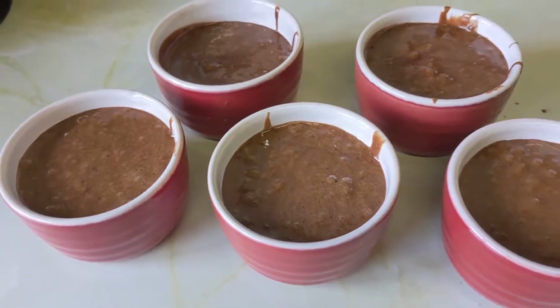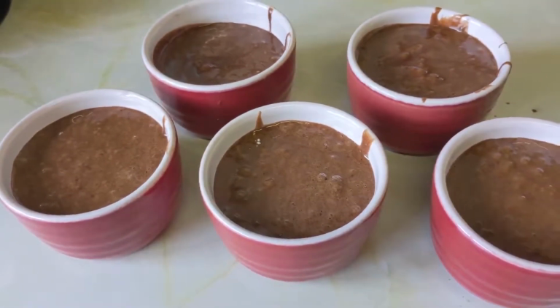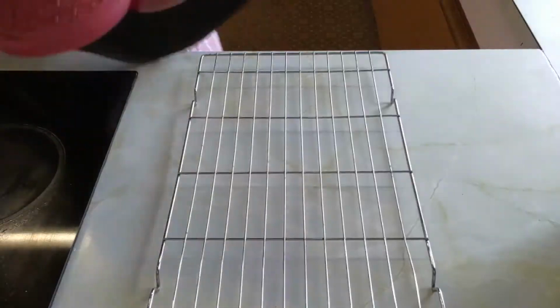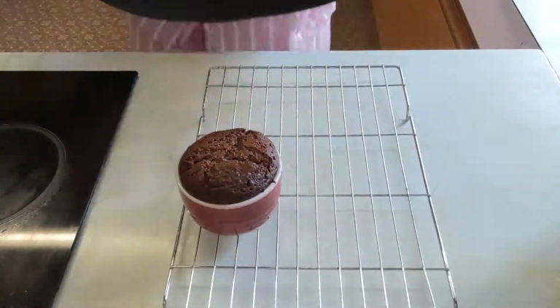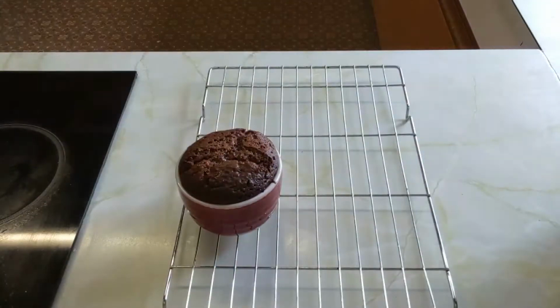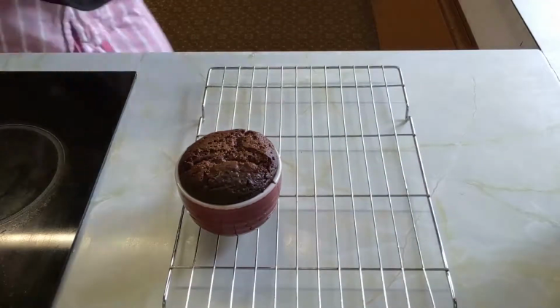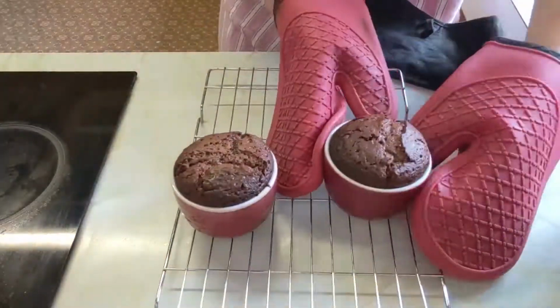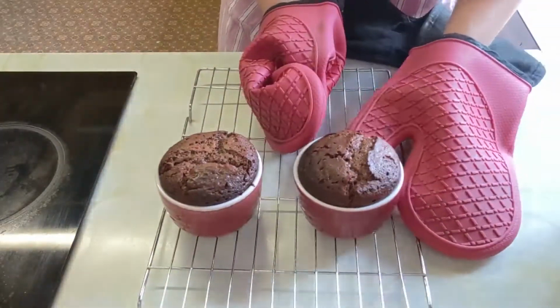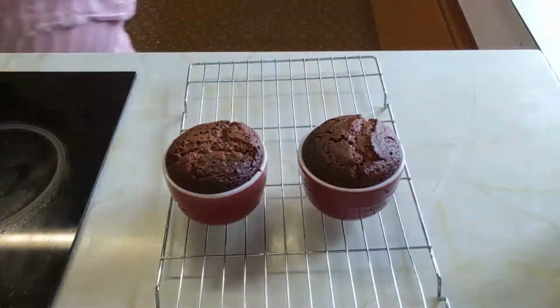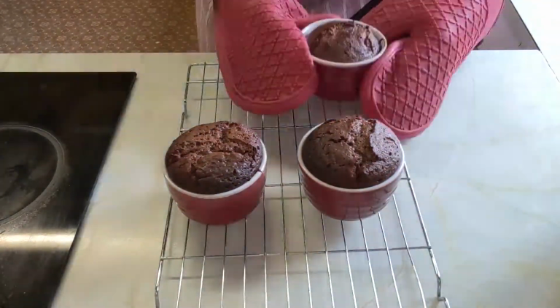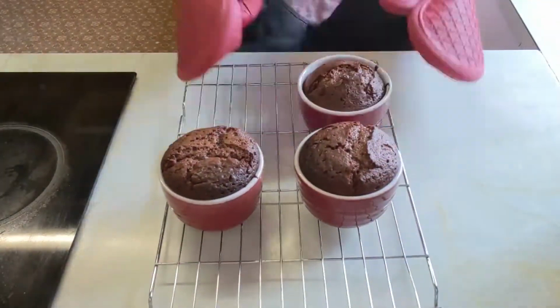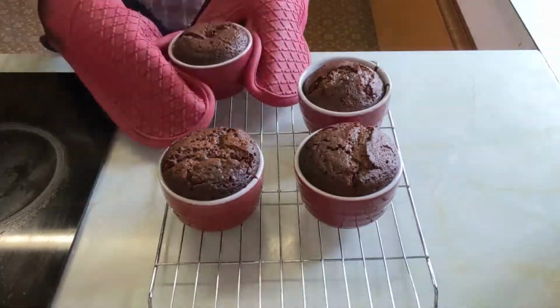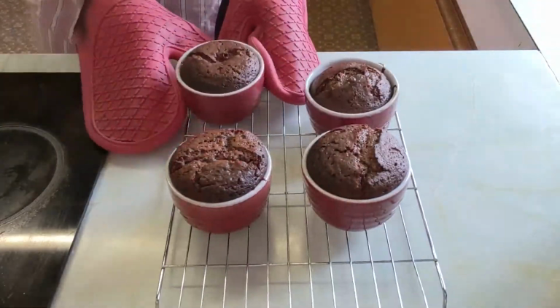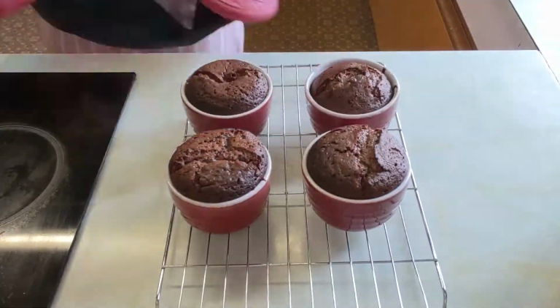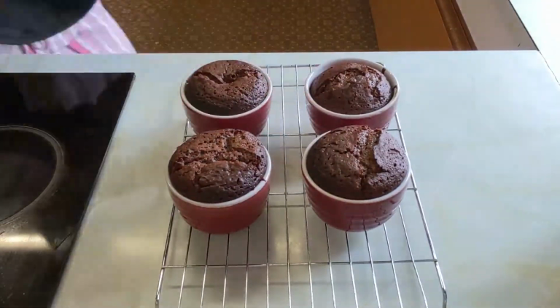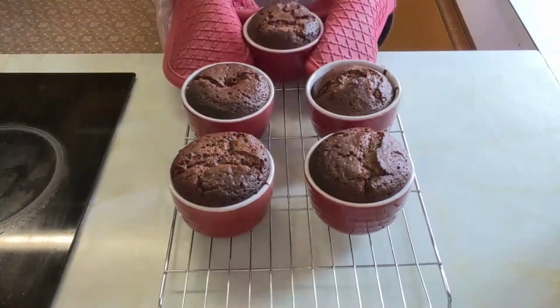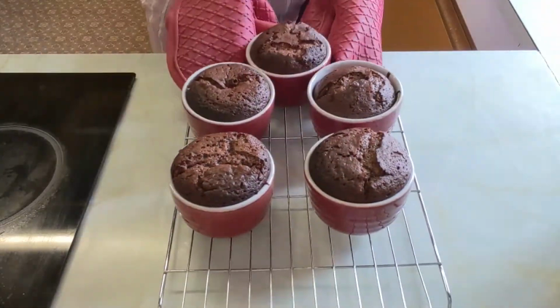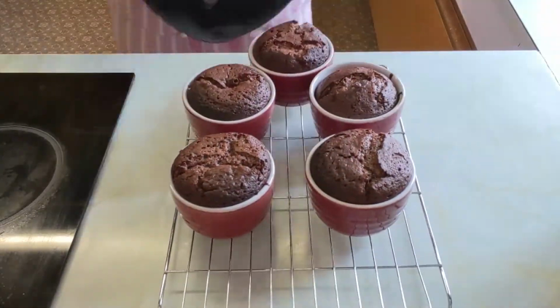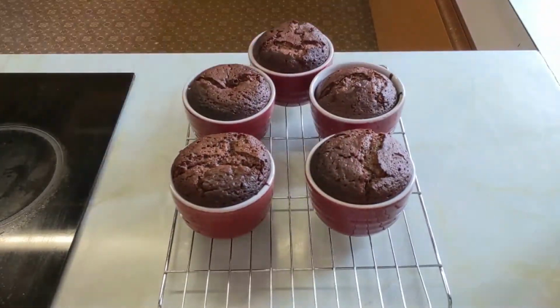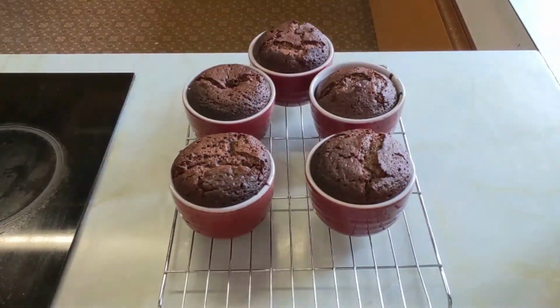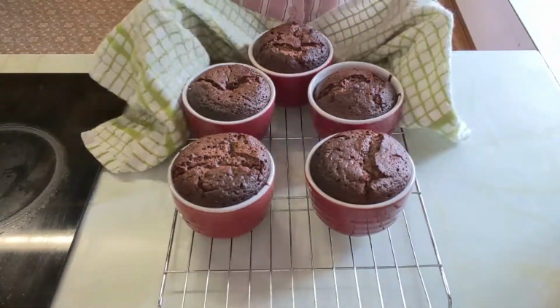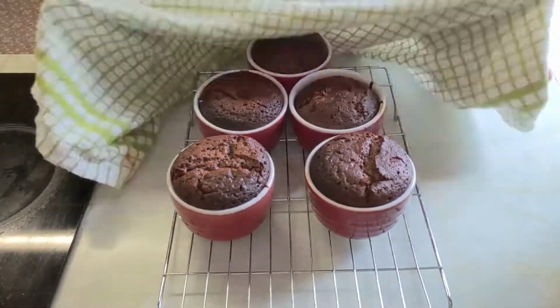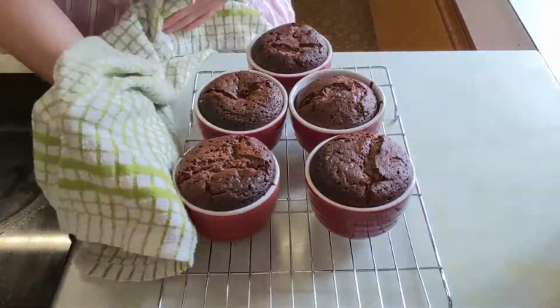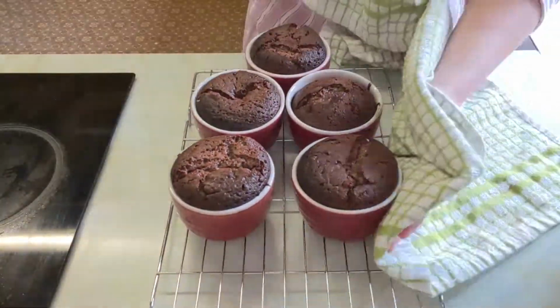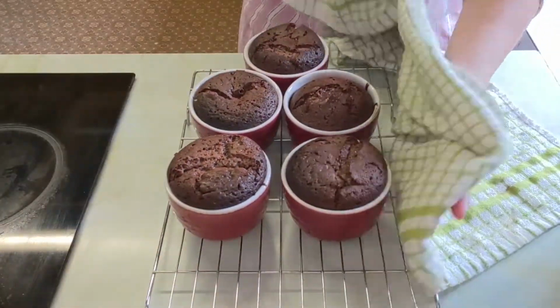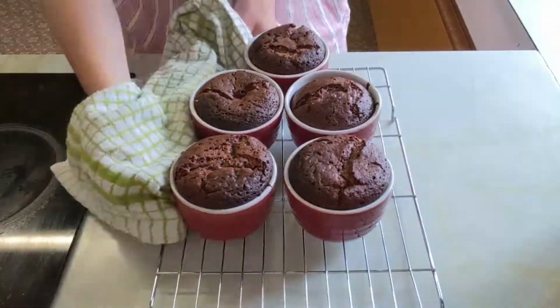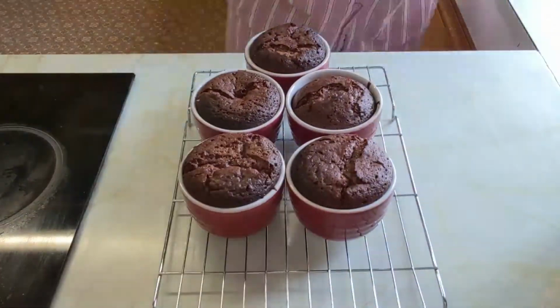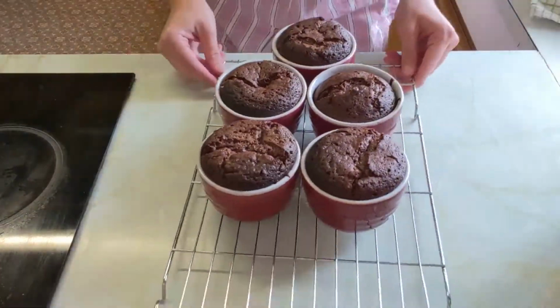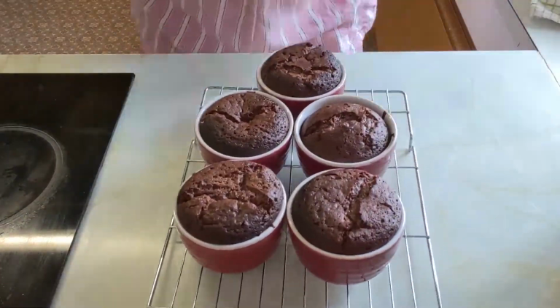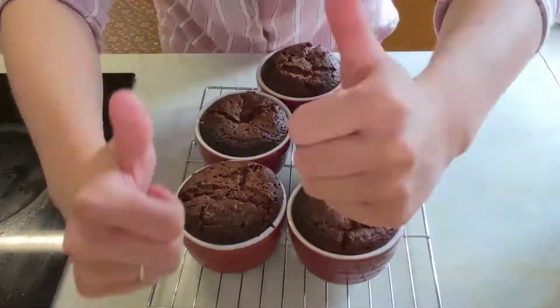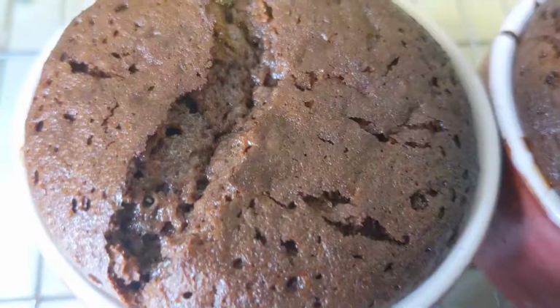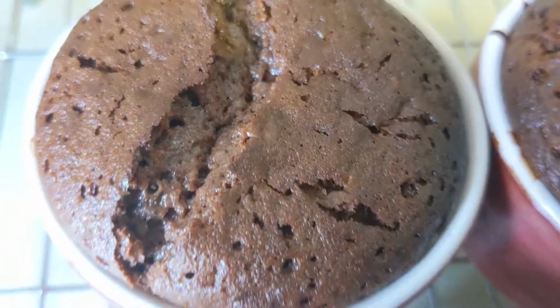And that's it — I told you it was easy! Now just dust it with a little bit of icing sugar and dip in some yummy strawberries.